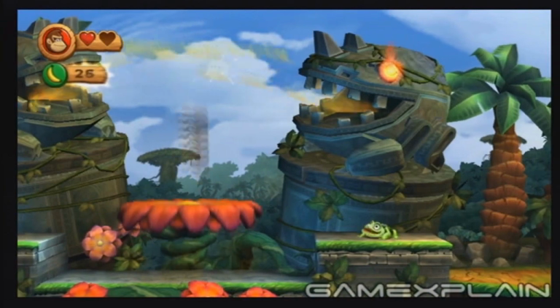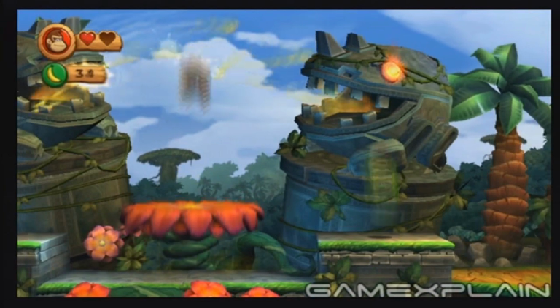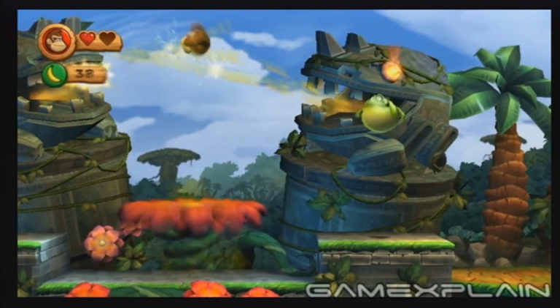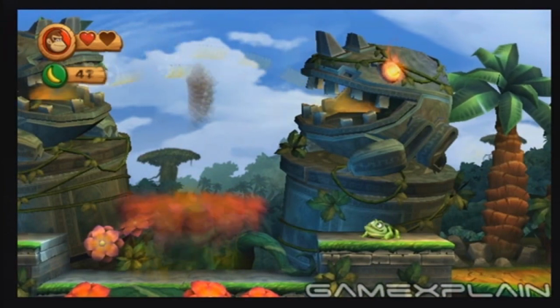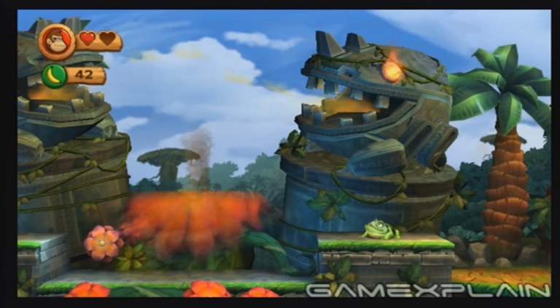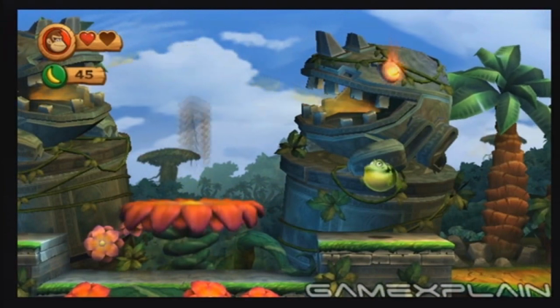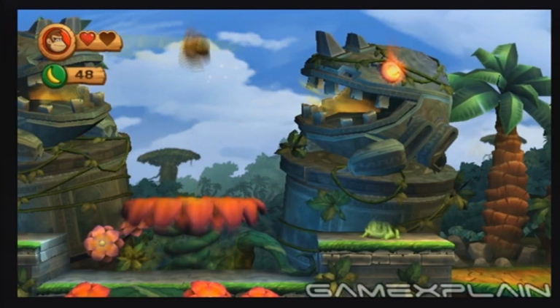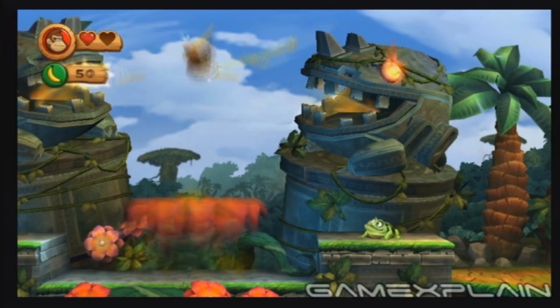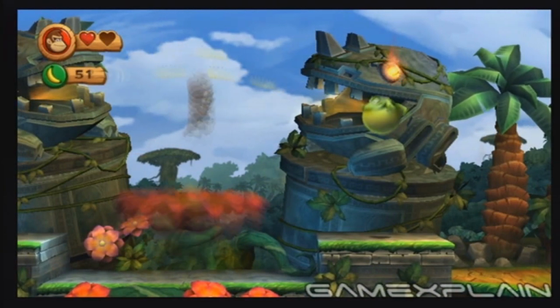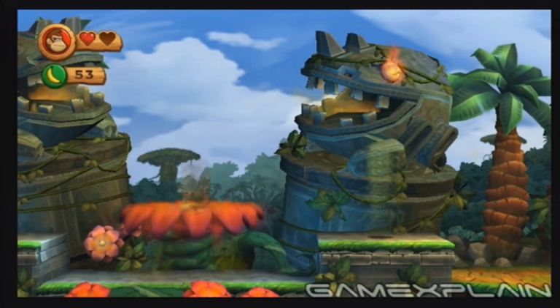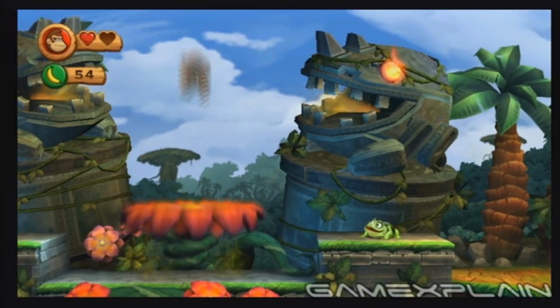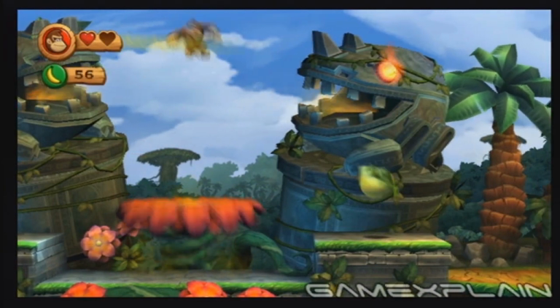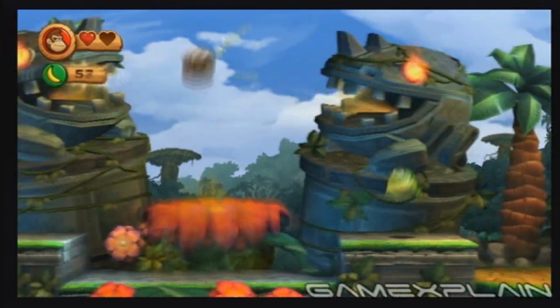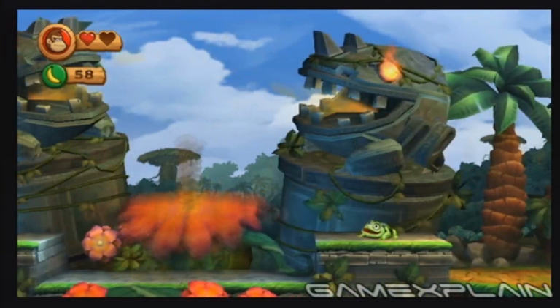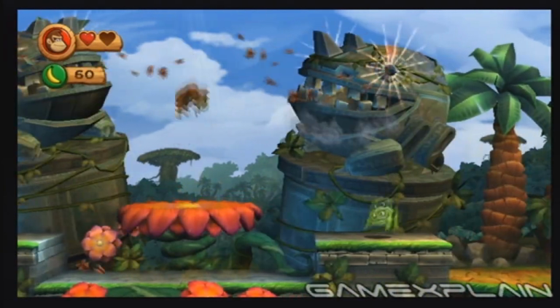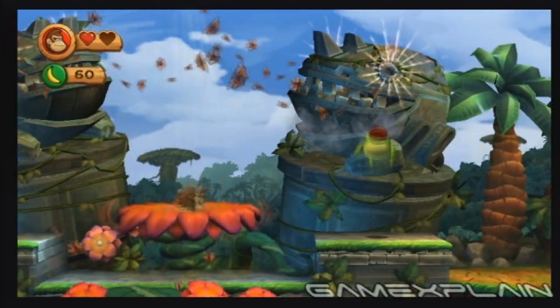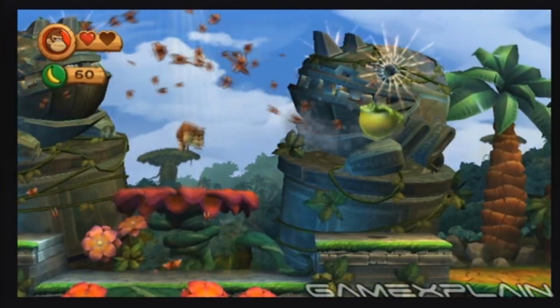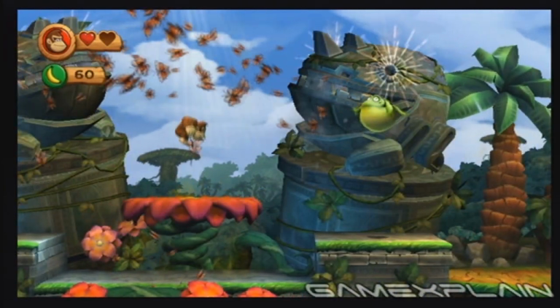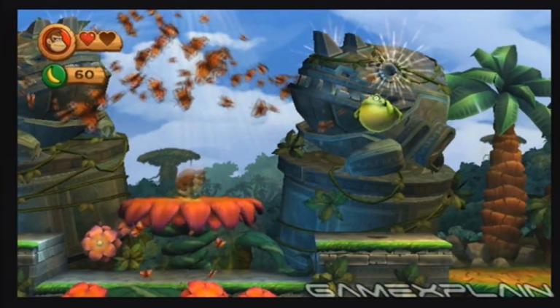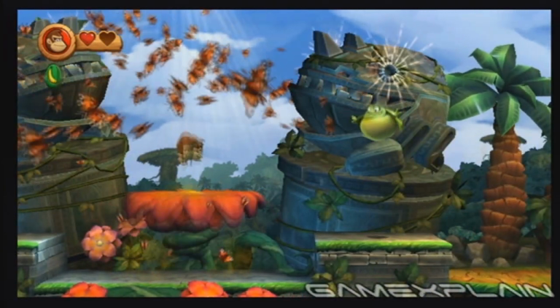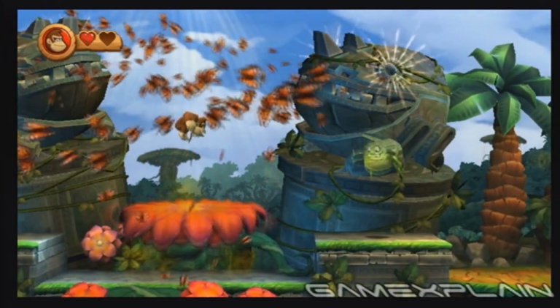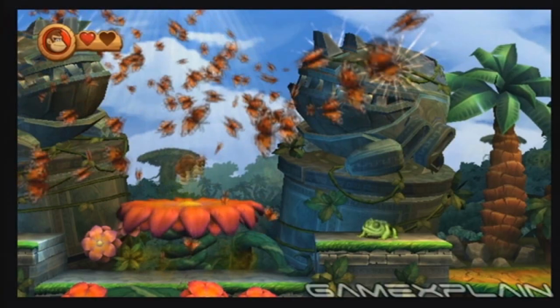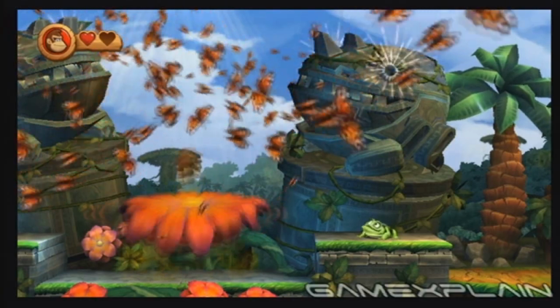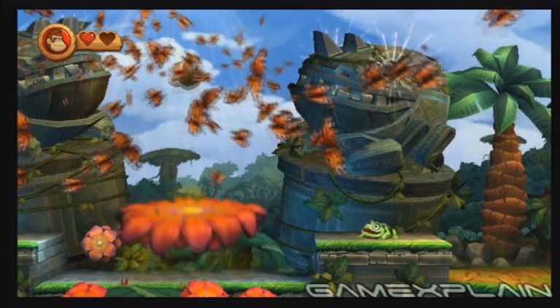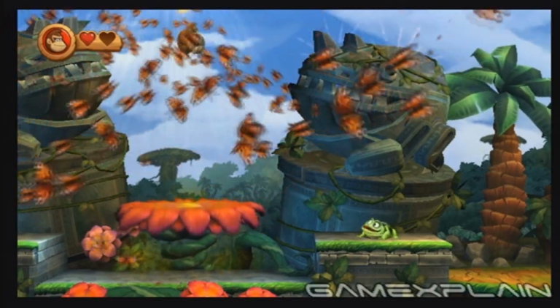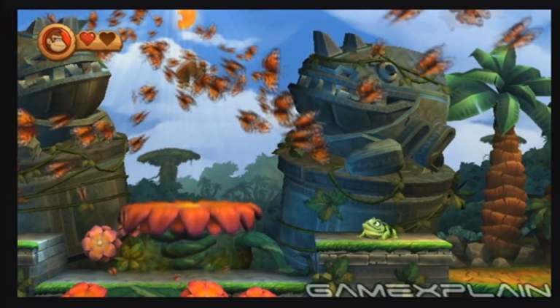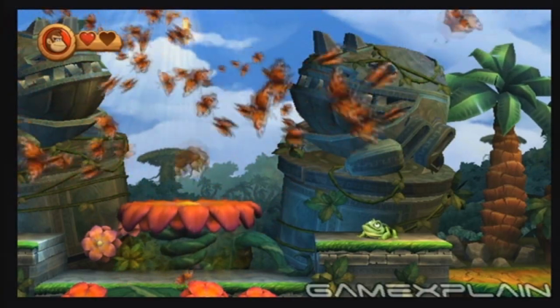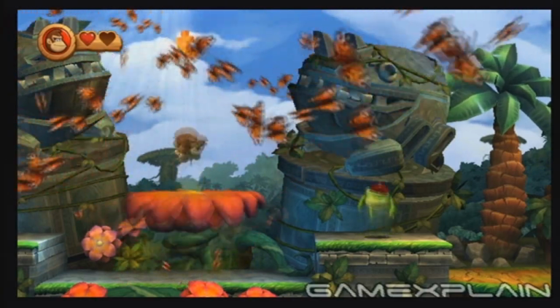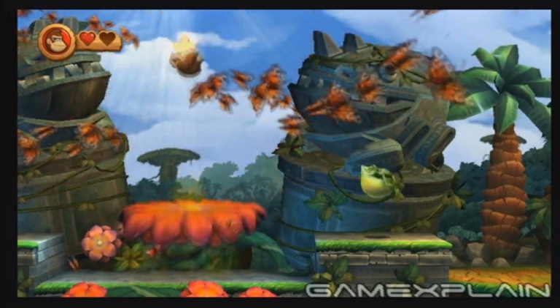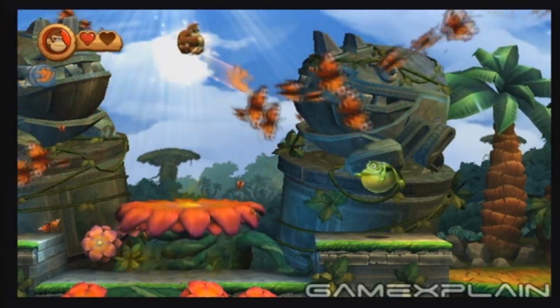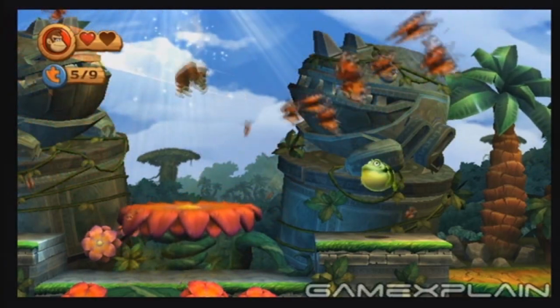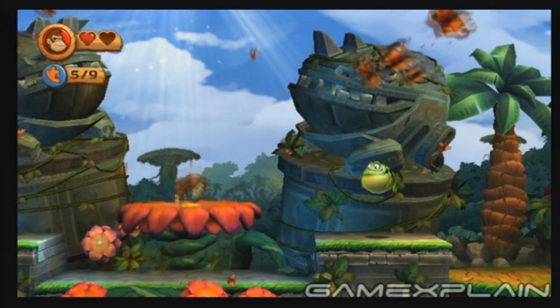When you get to this flower trampoline, repeatedly jump on it as you collect the bananas flying by above. If you get them all, you will be rewarded with the fifth puzzle piece.